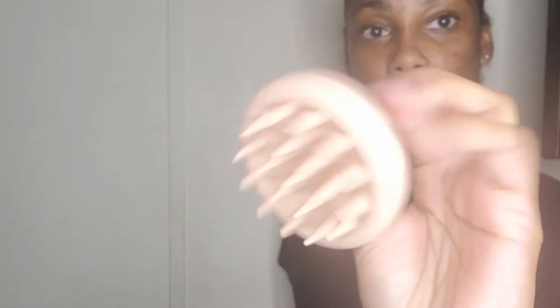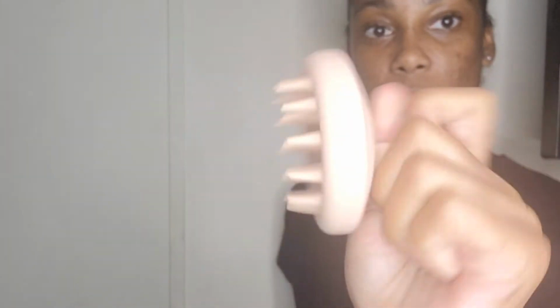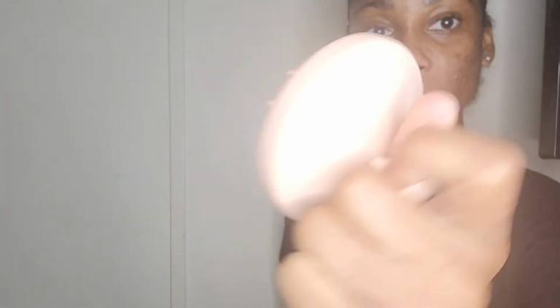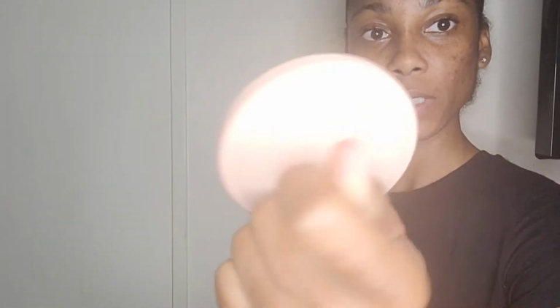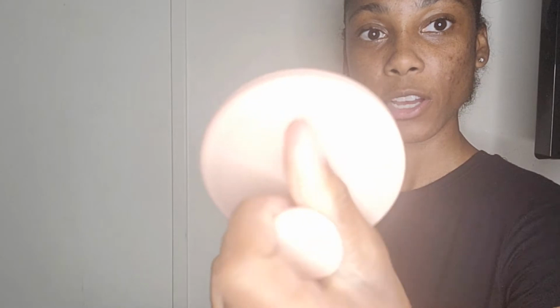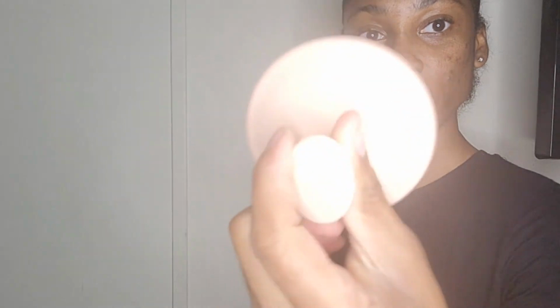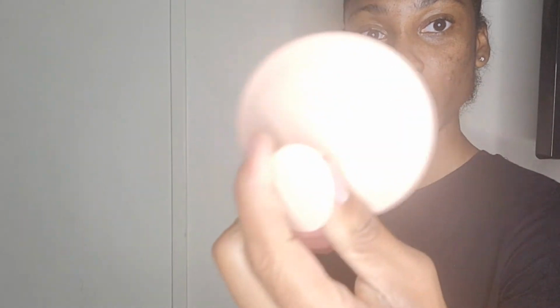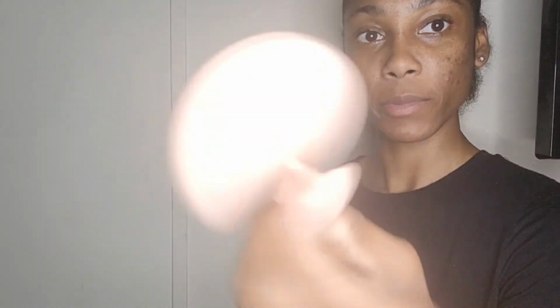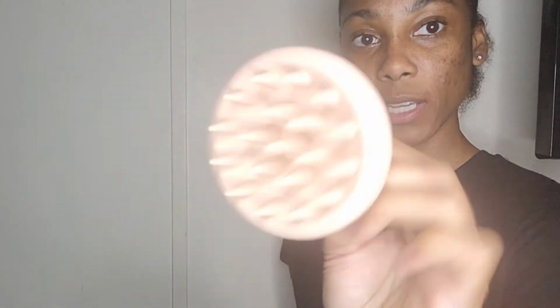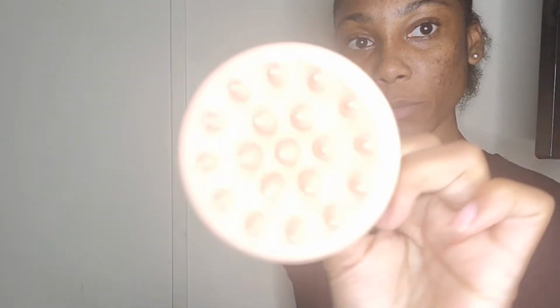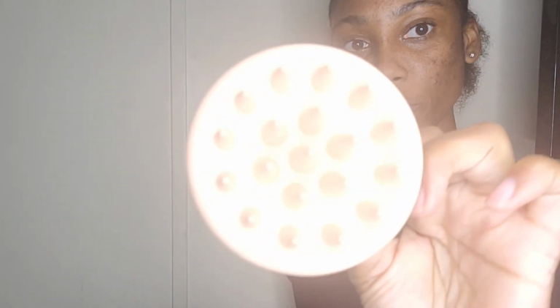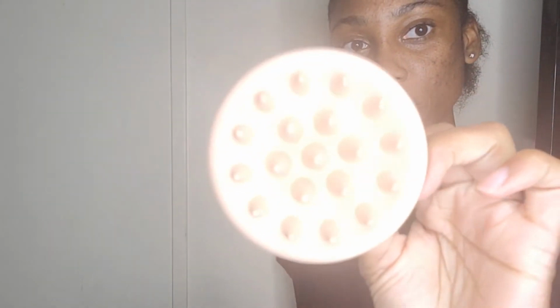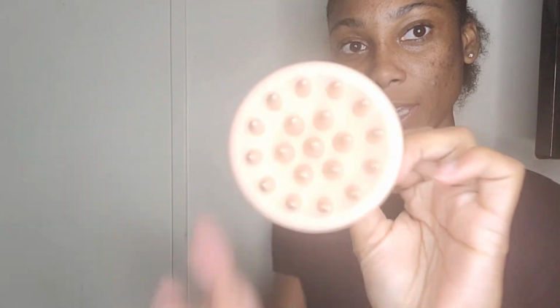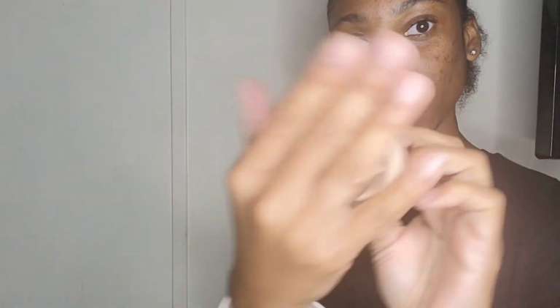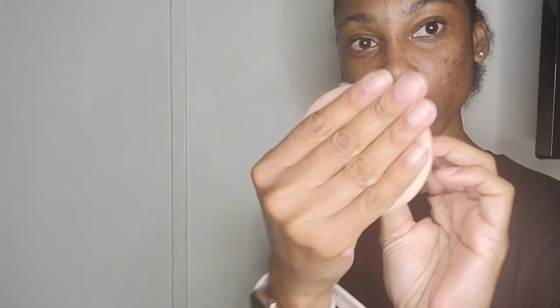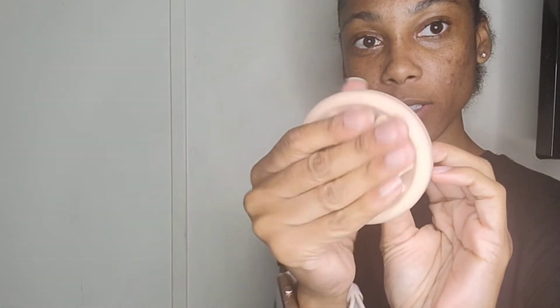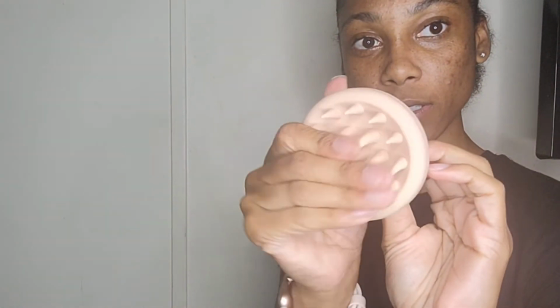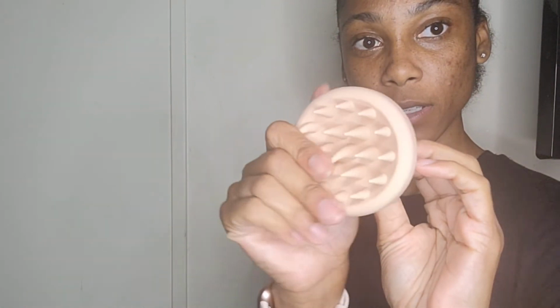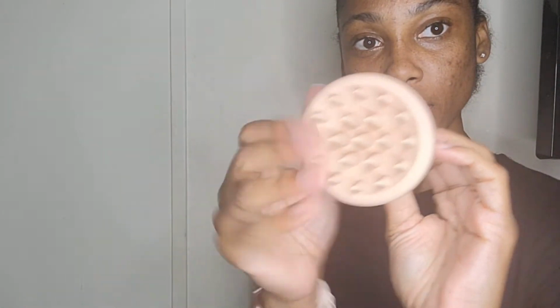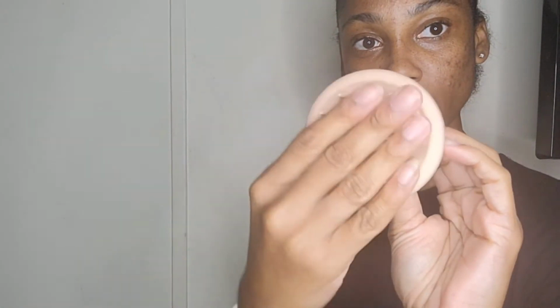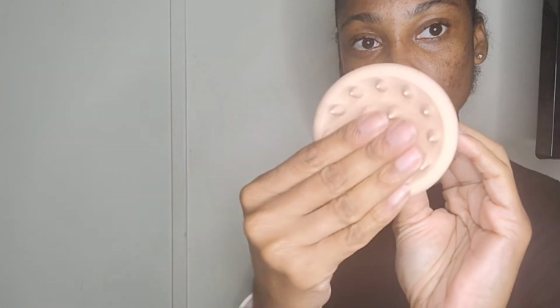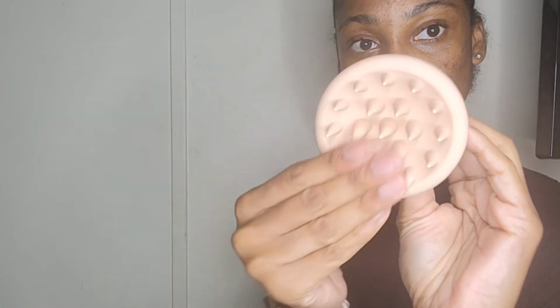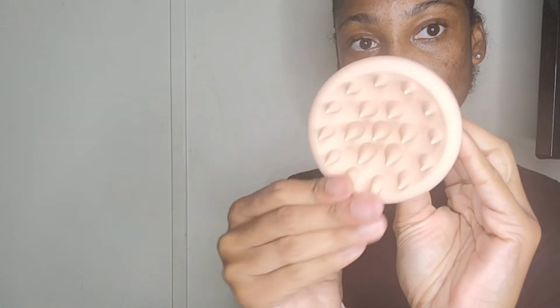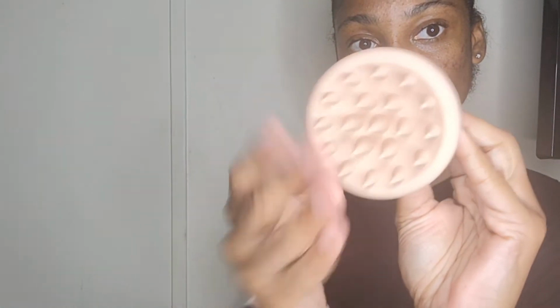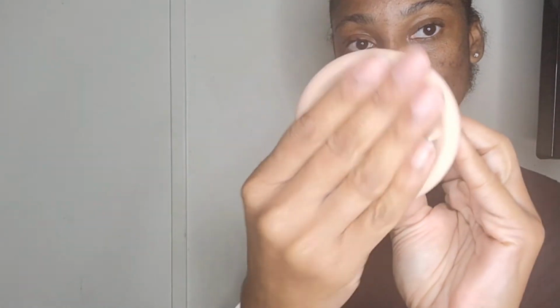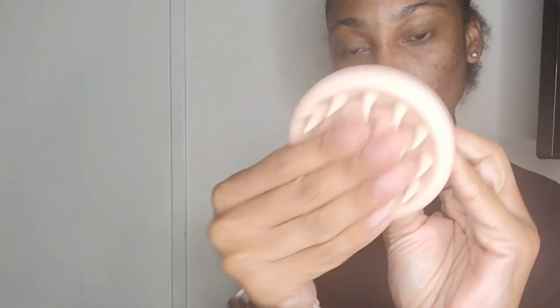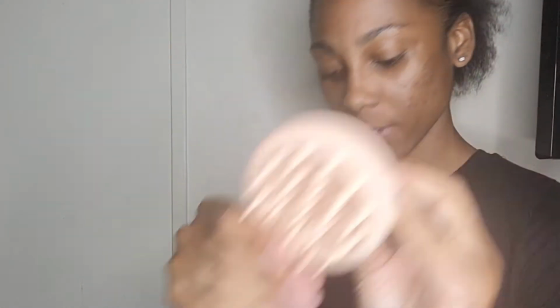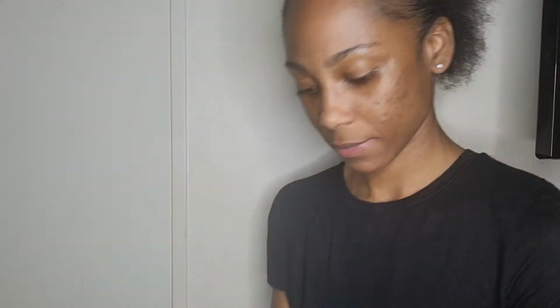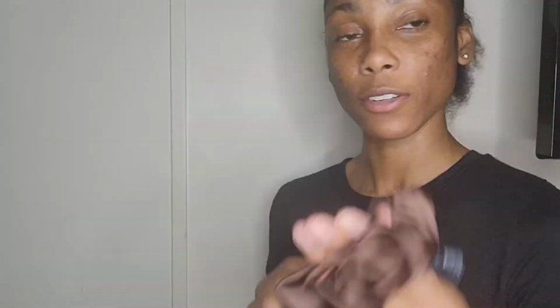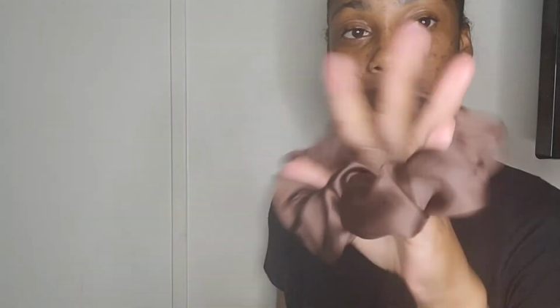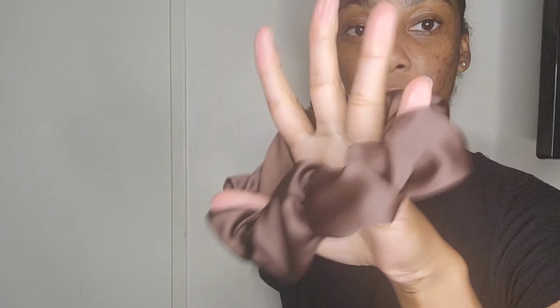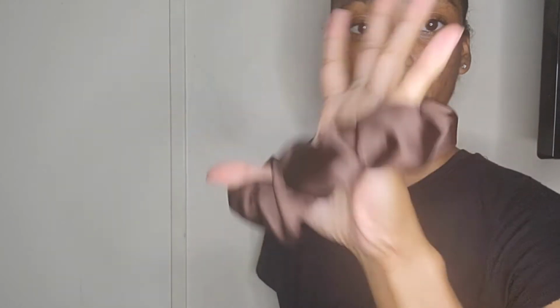The hair massager brush — I love this. I love it. And here's the brown one.